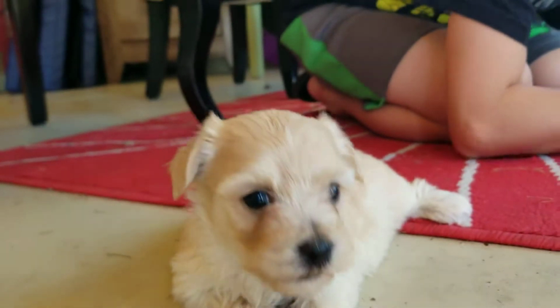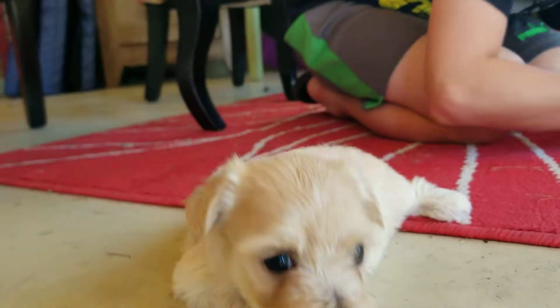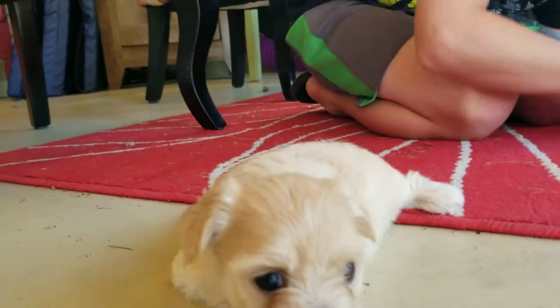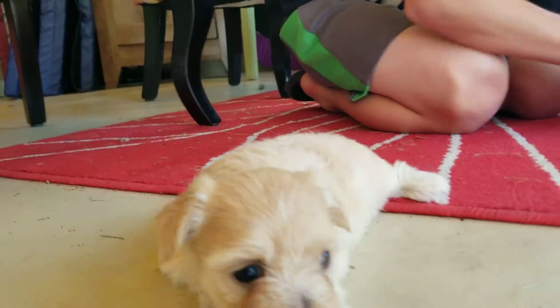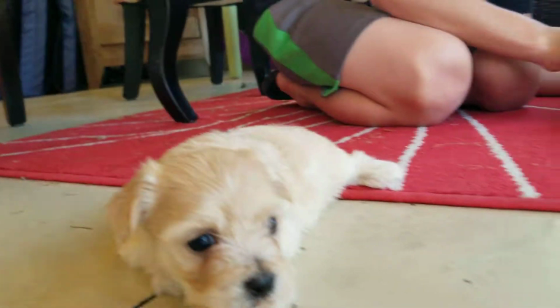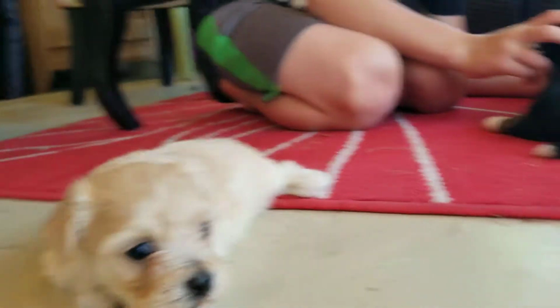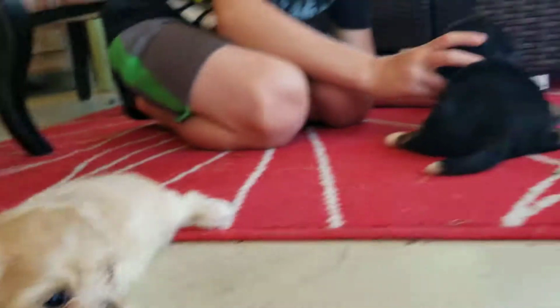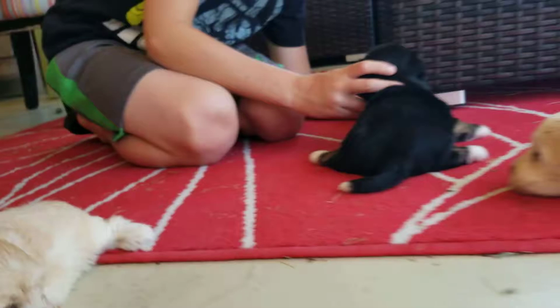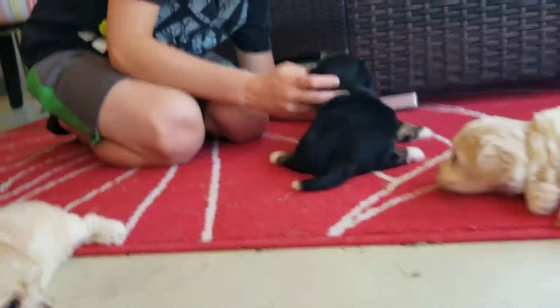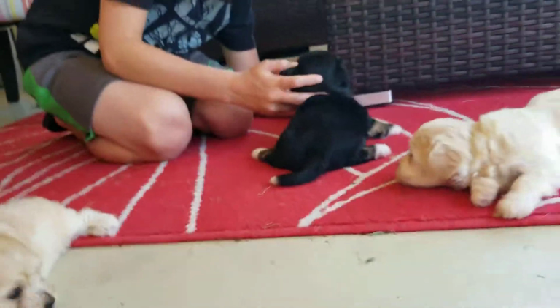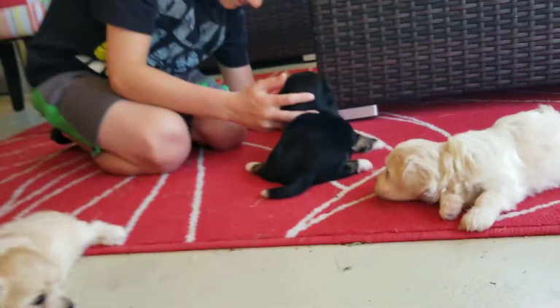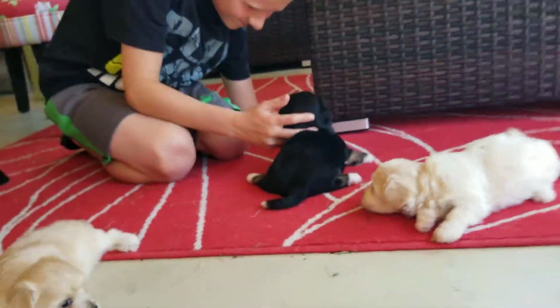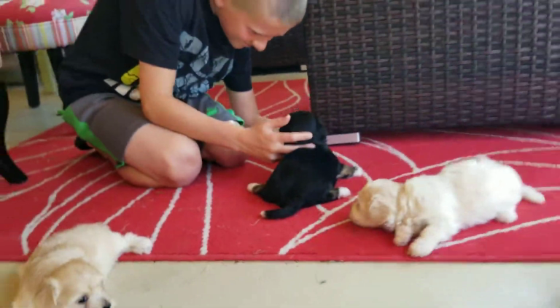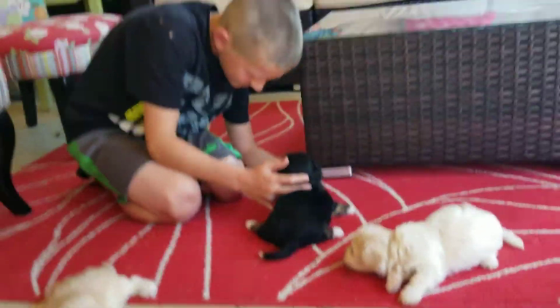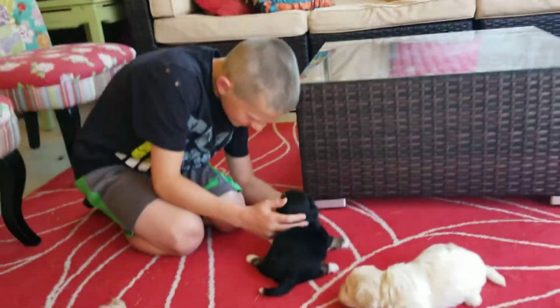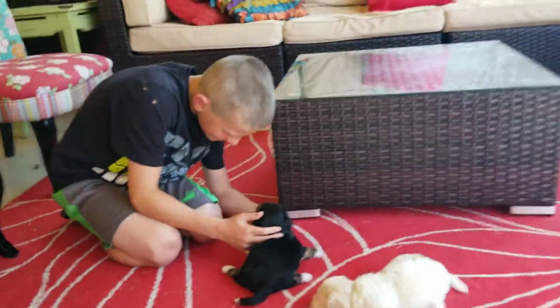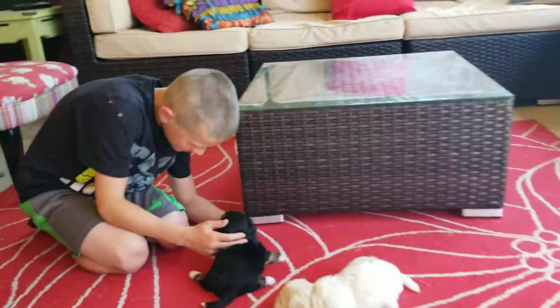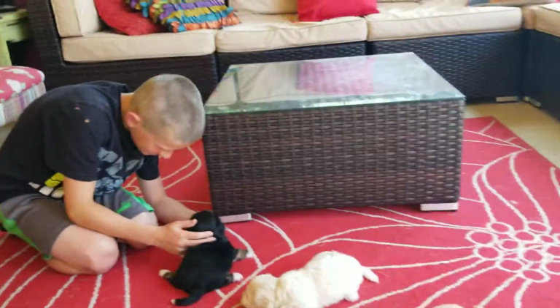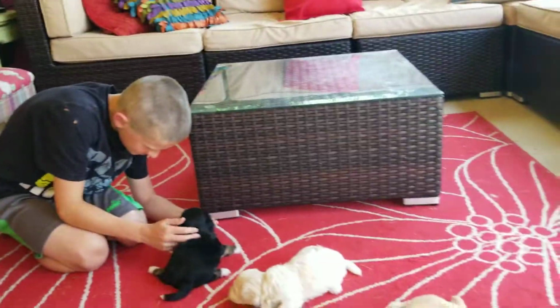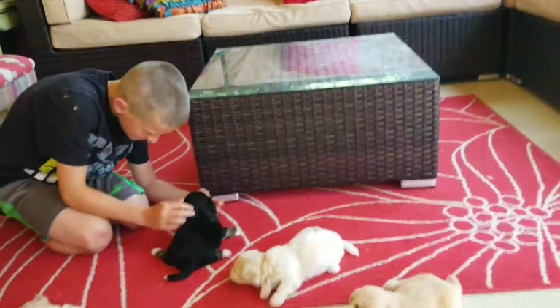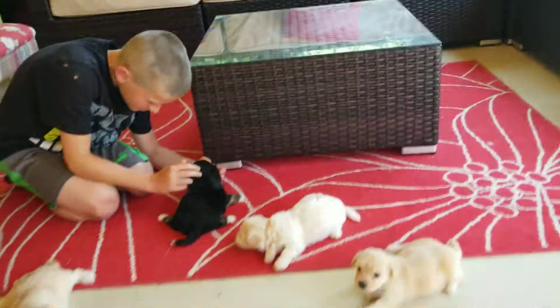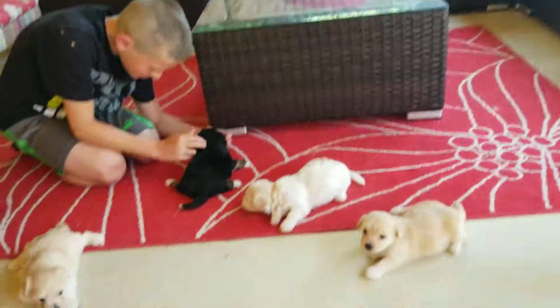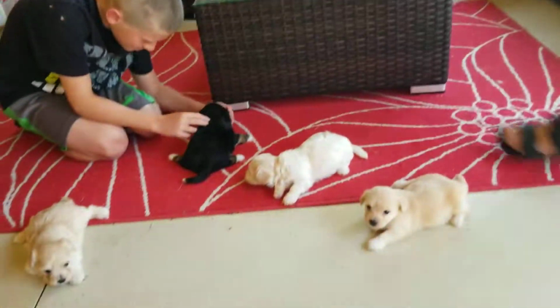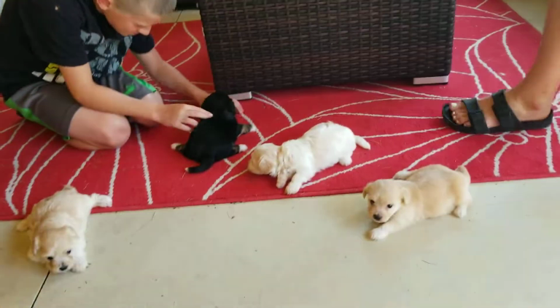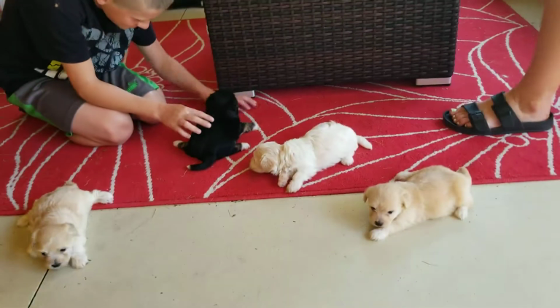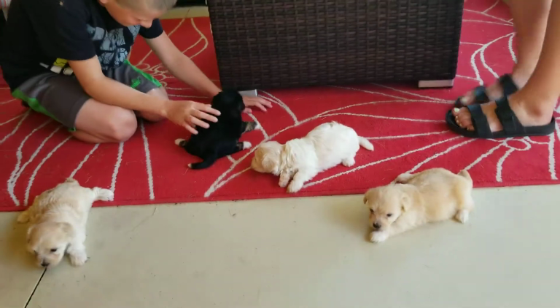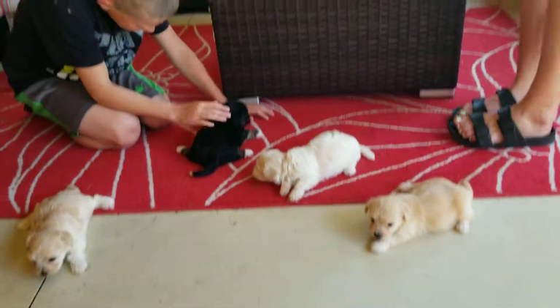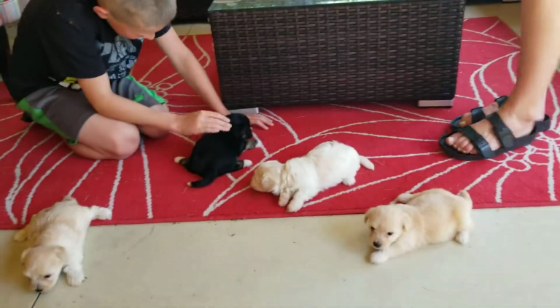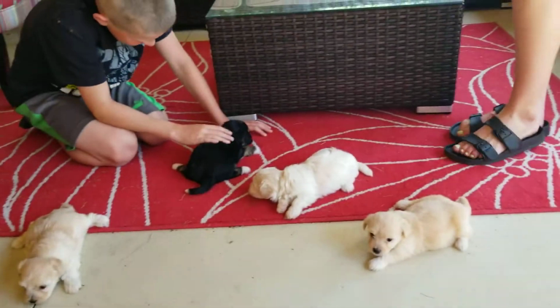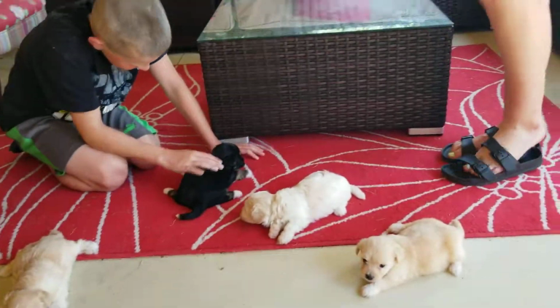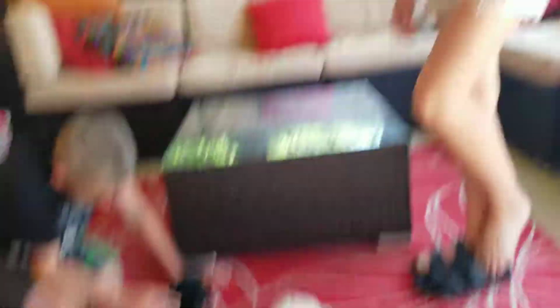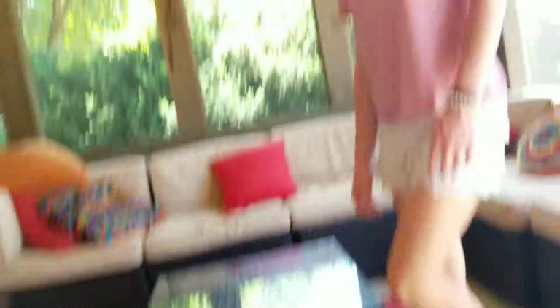Thanks TJ and Riley for helping out and as always playing with the puppies.